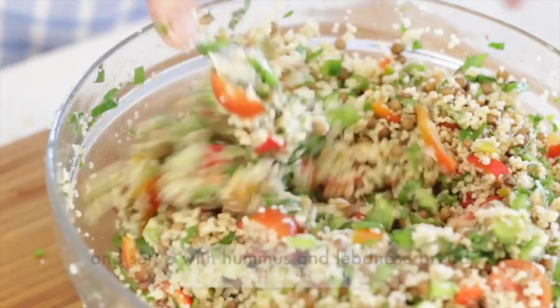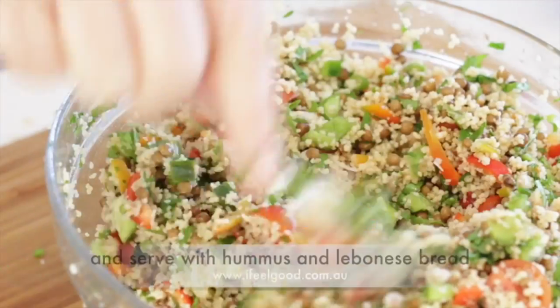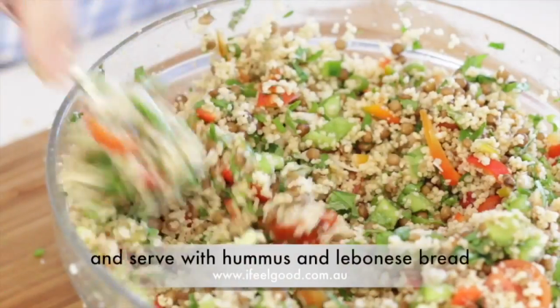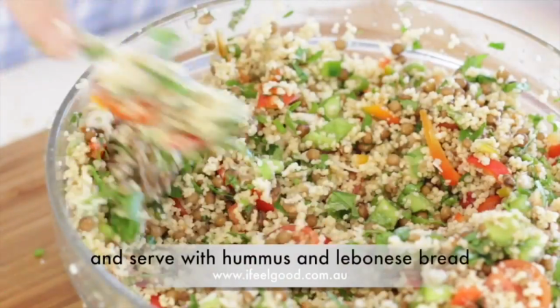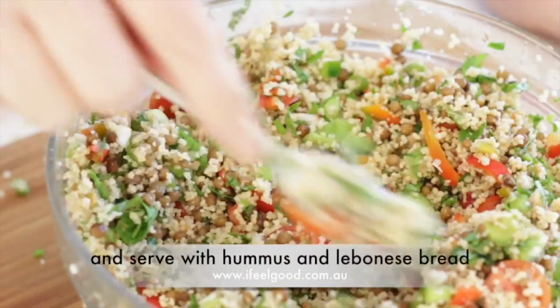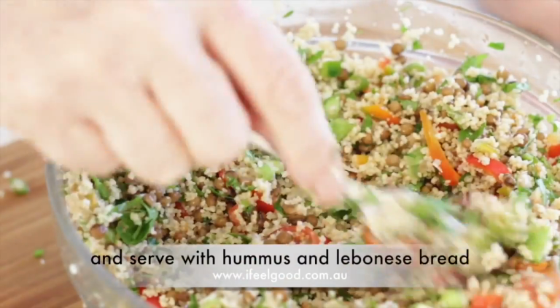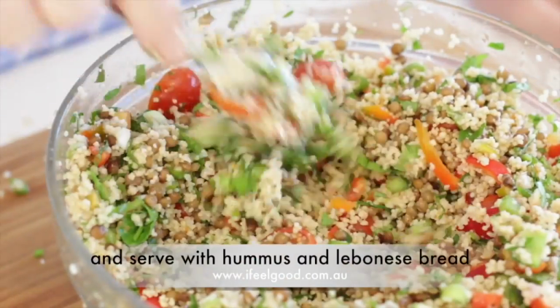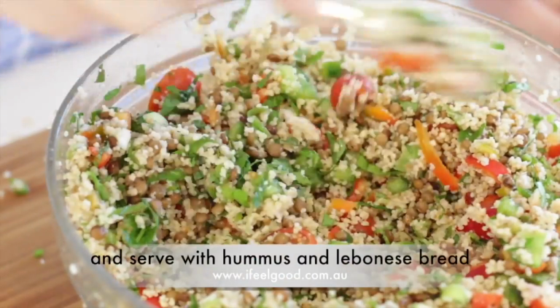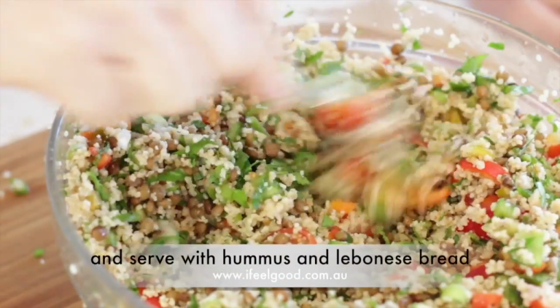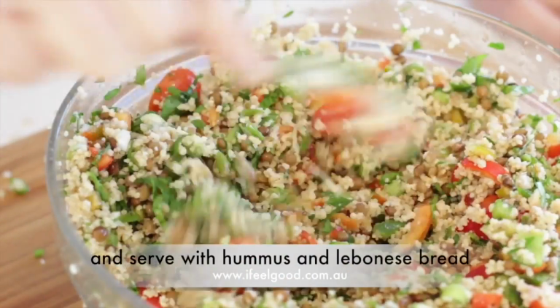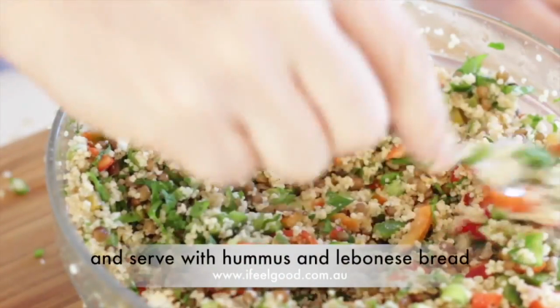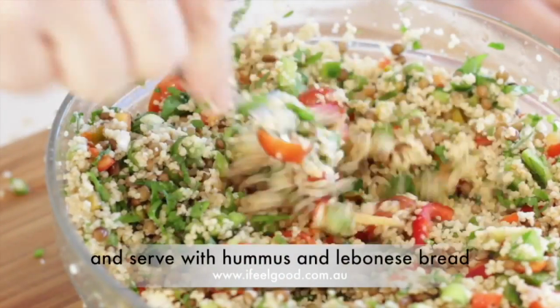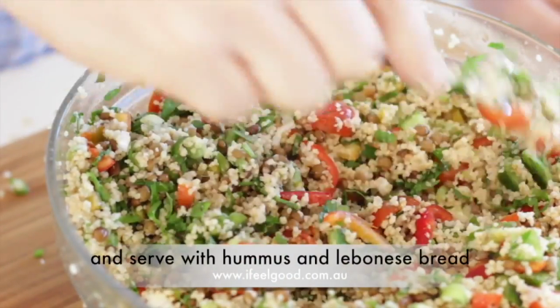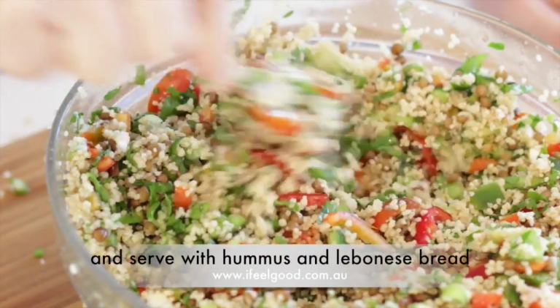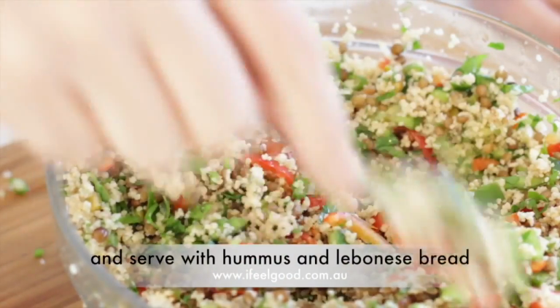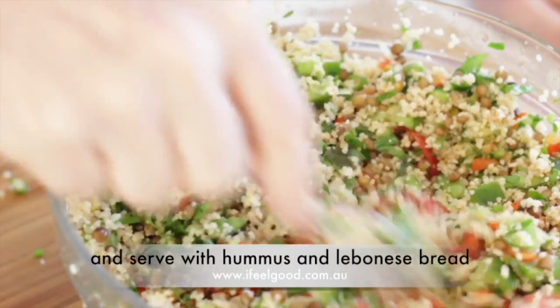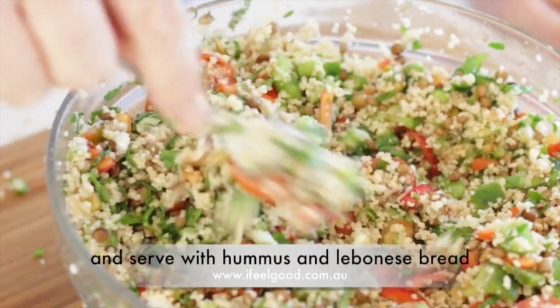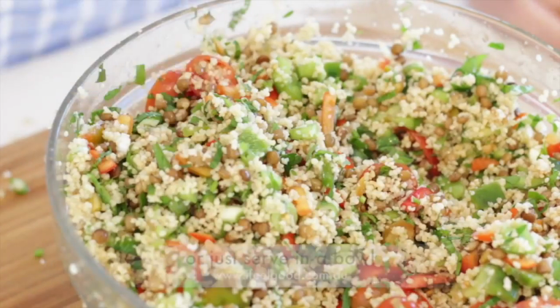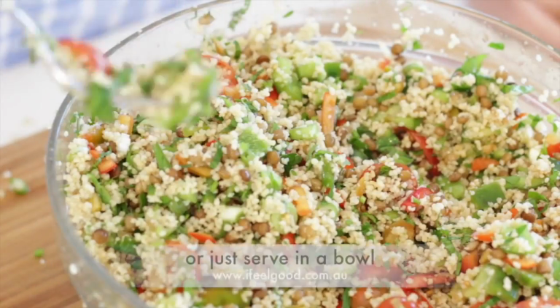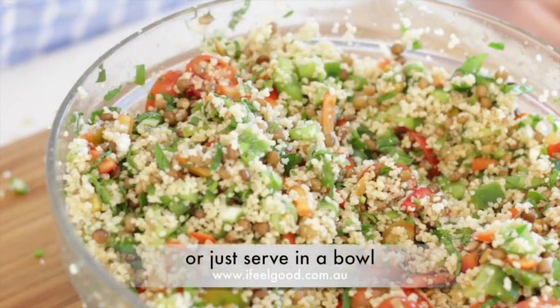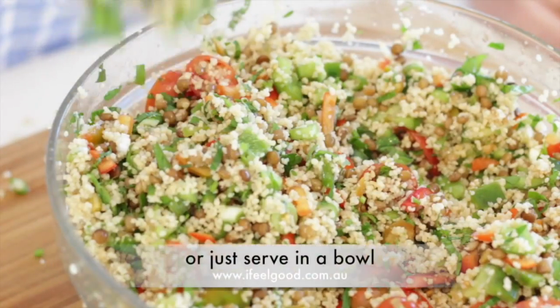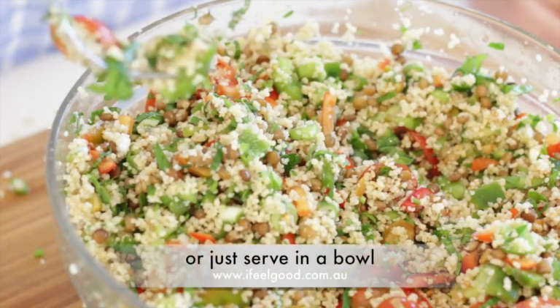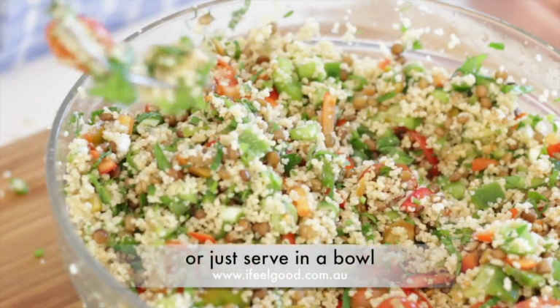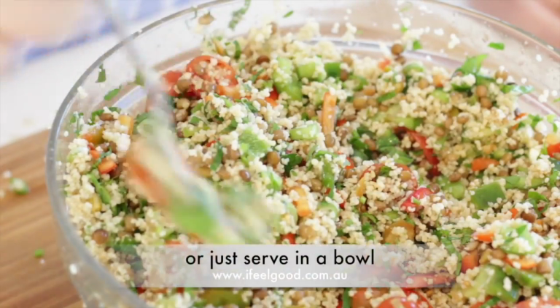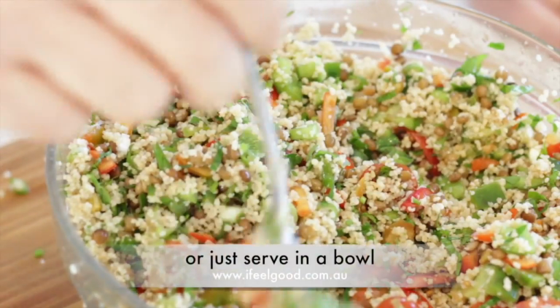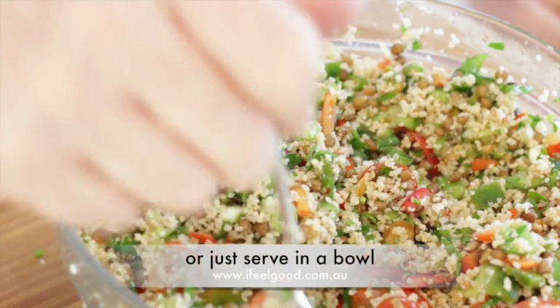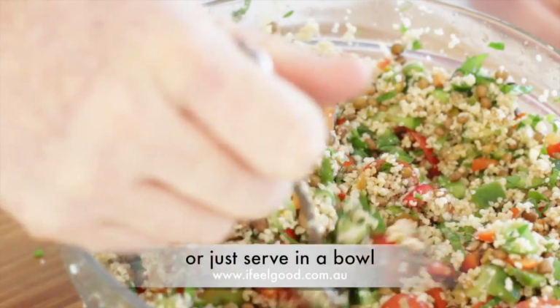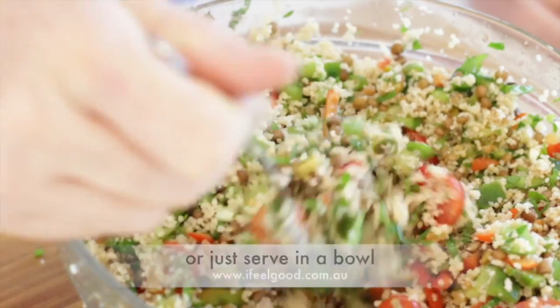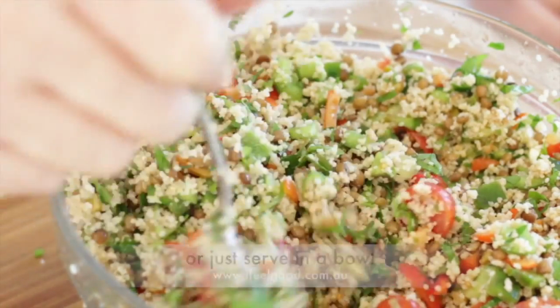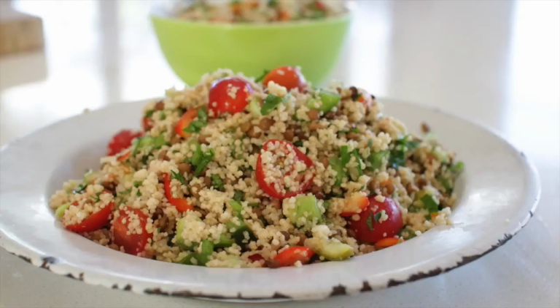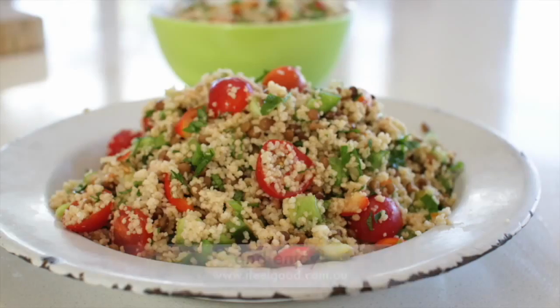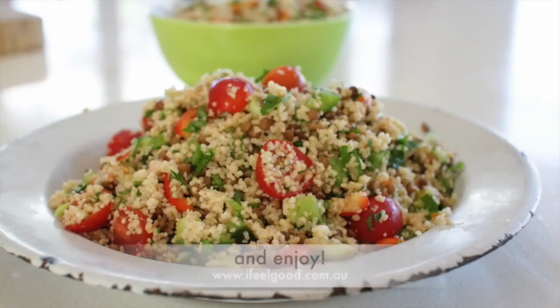Serve with hummus and Lebanese bread, or just serve in a bowl. And enjoy.